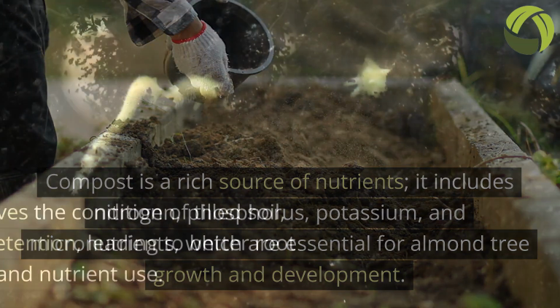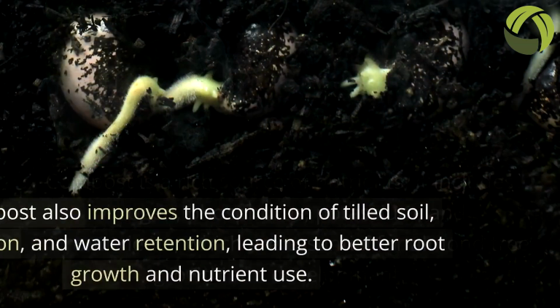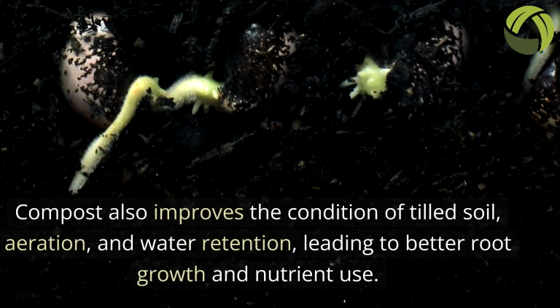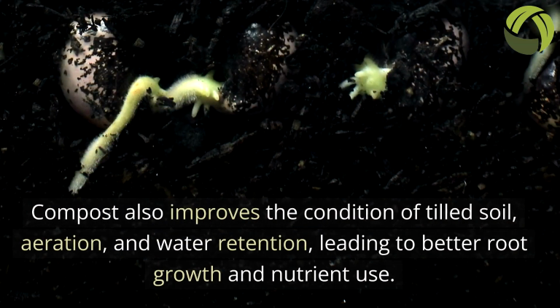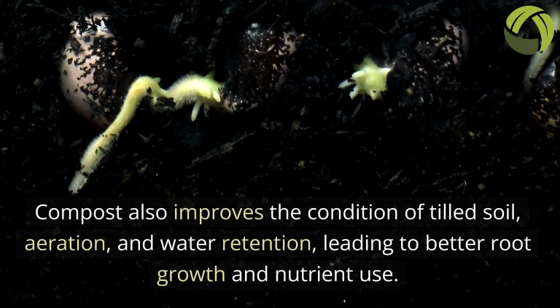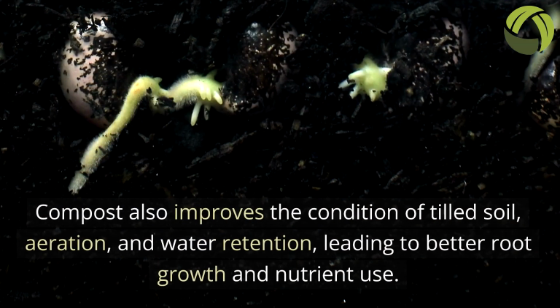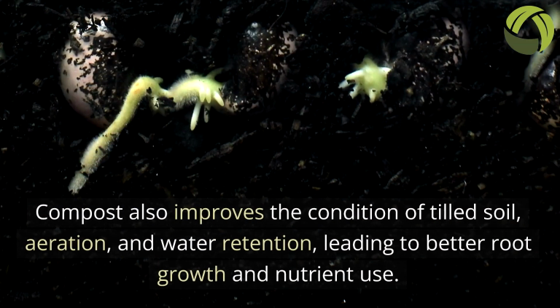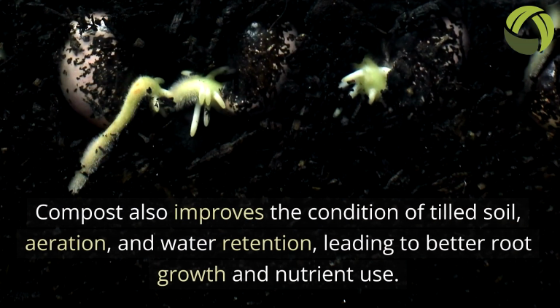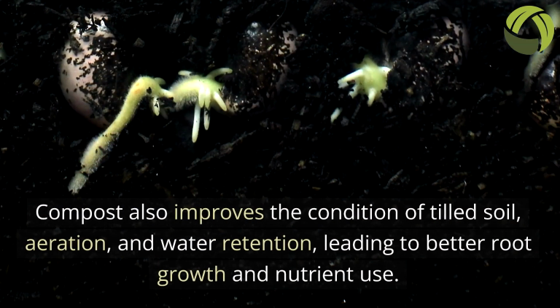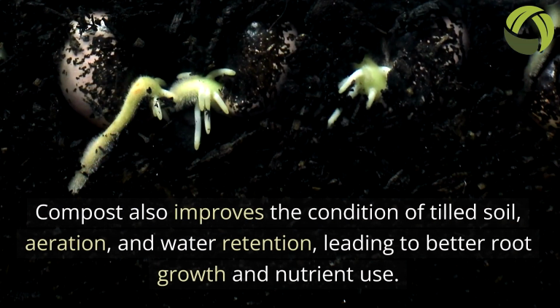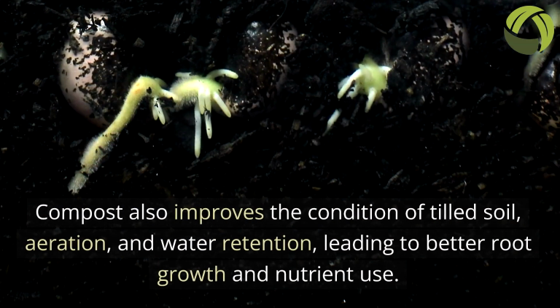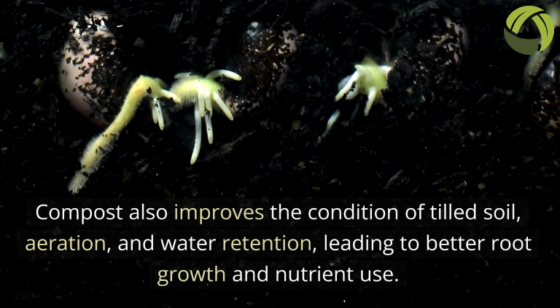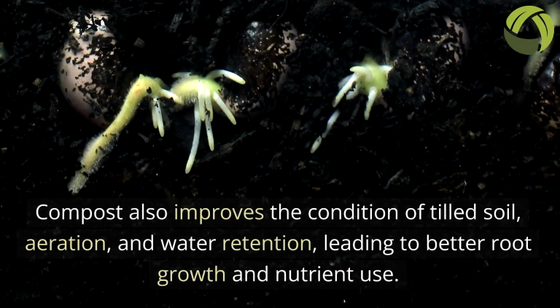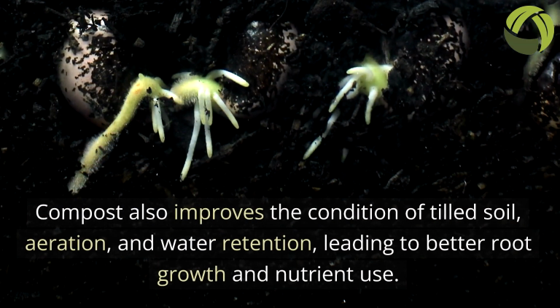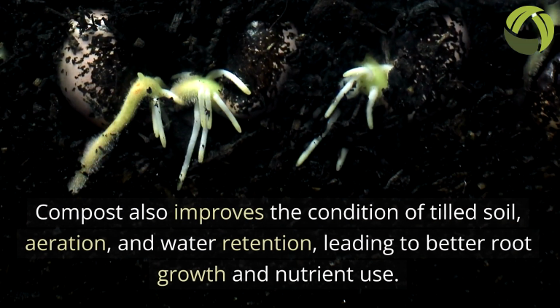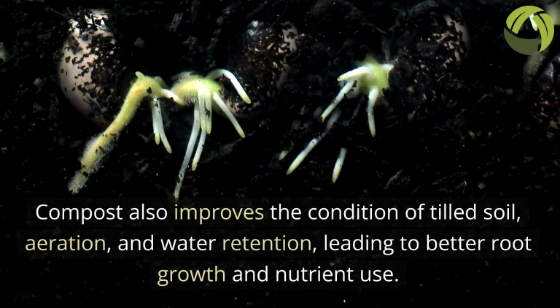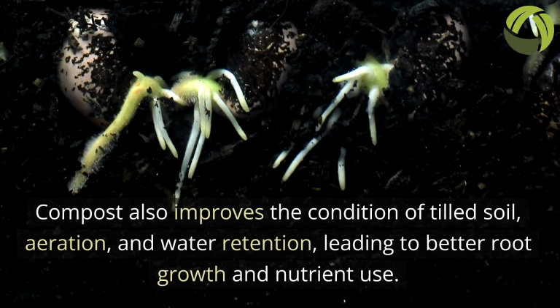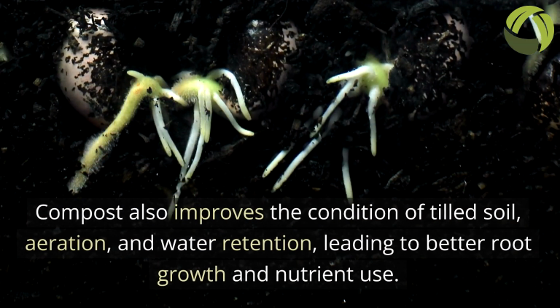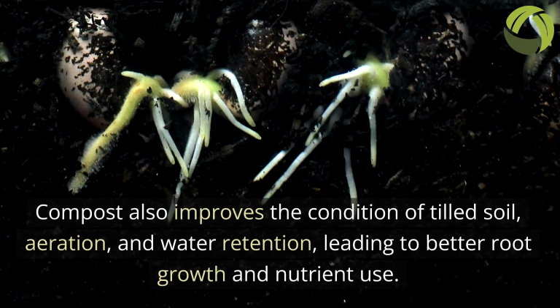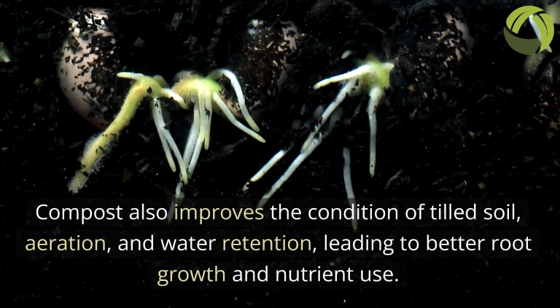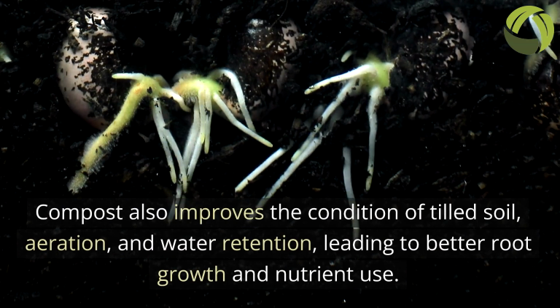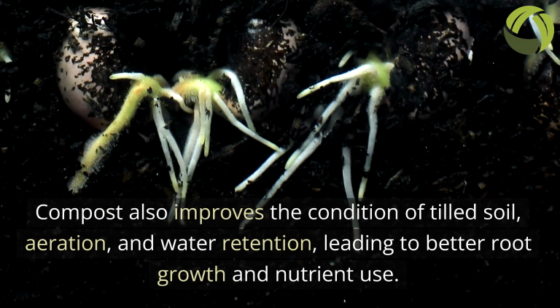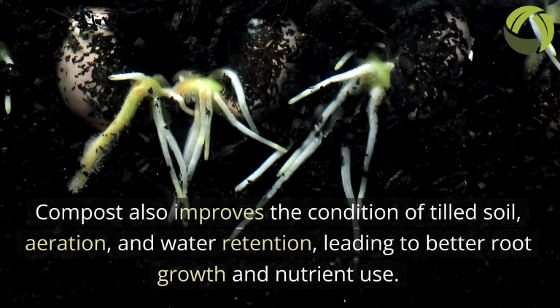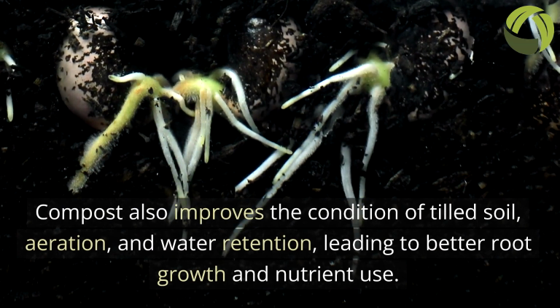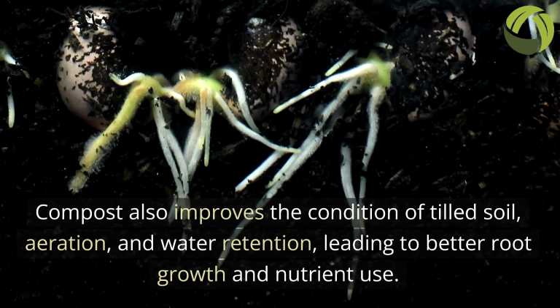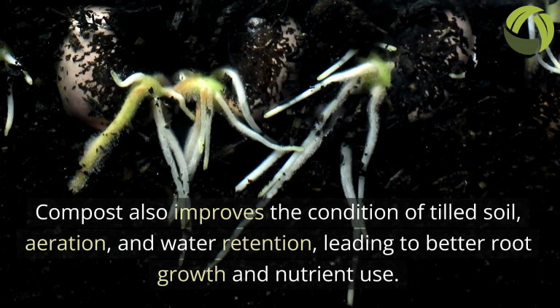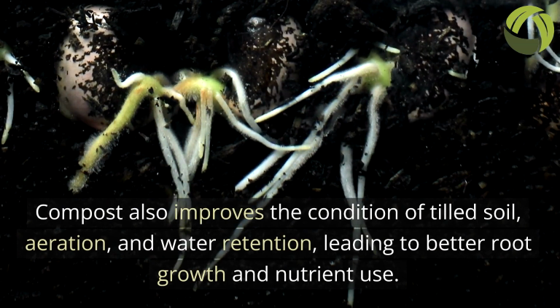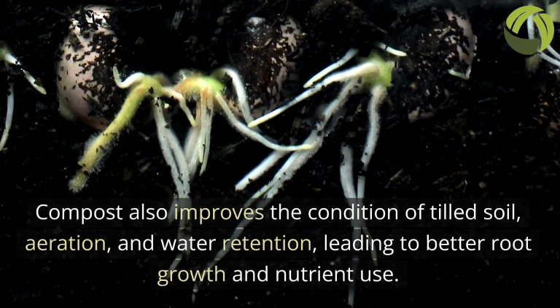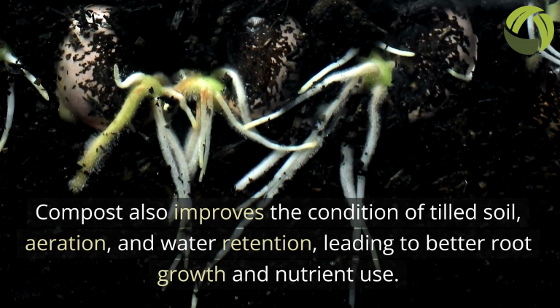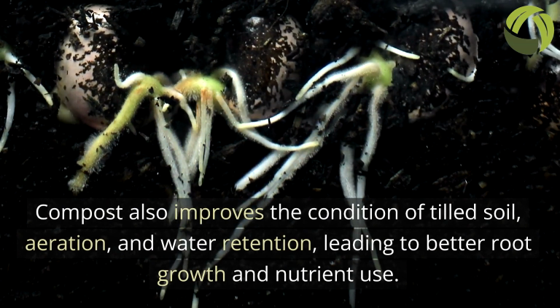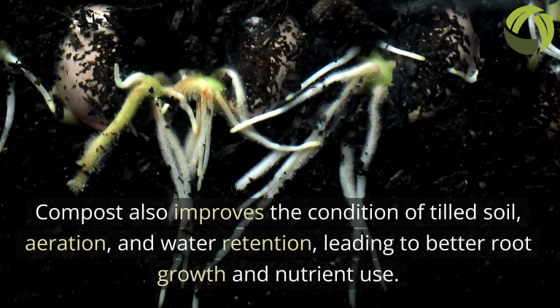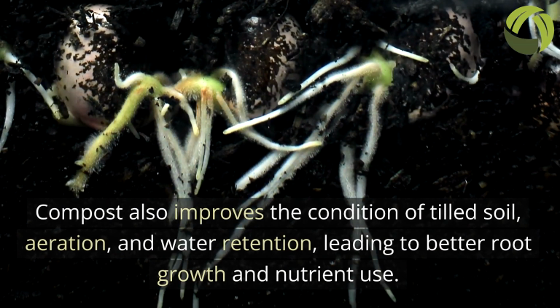Compost also improves the condition of tilled soil, aeration, and water retention, leading to better root growth and nutrient use.